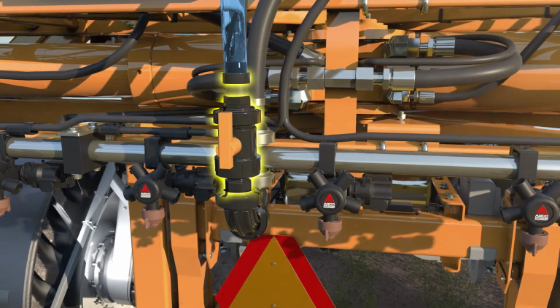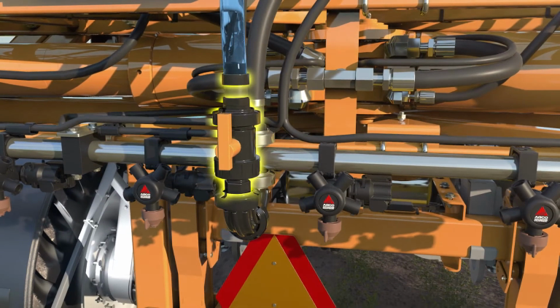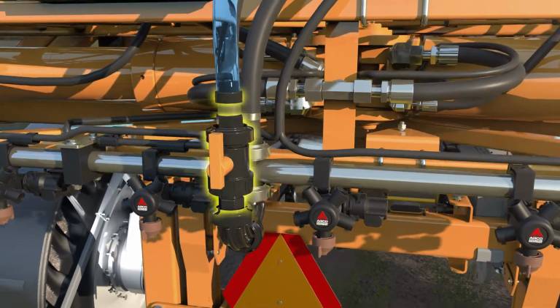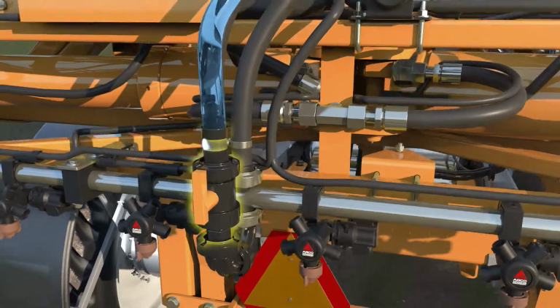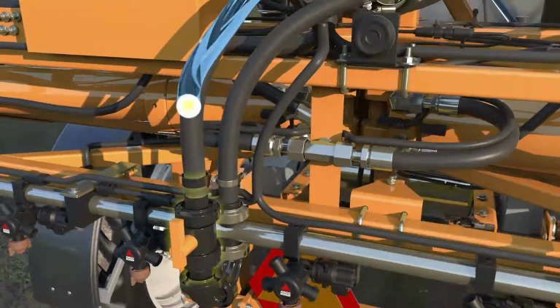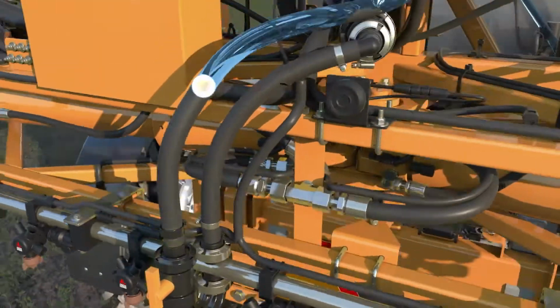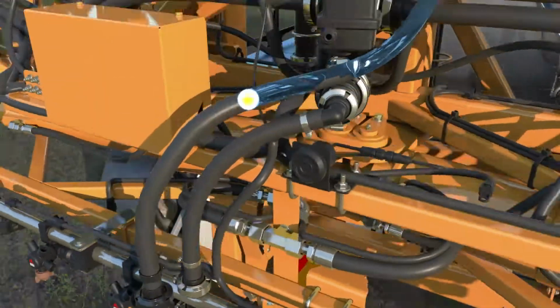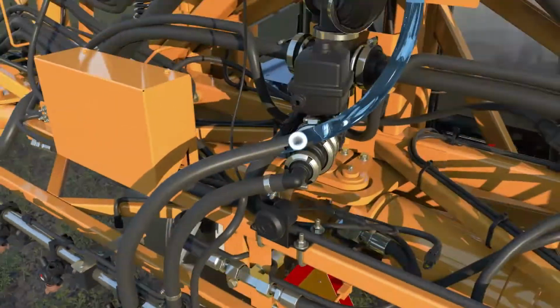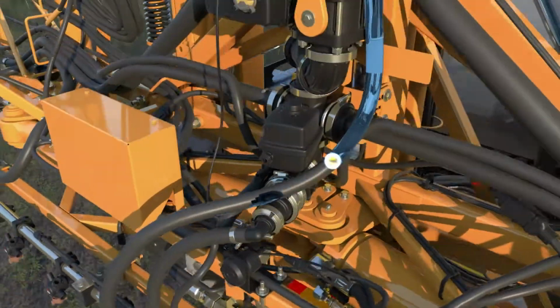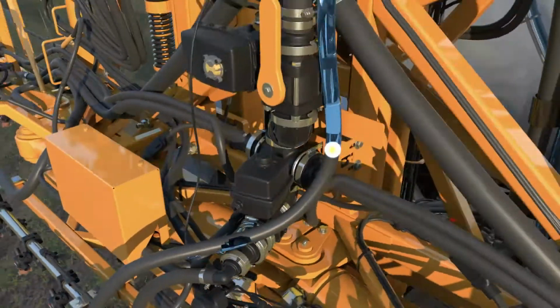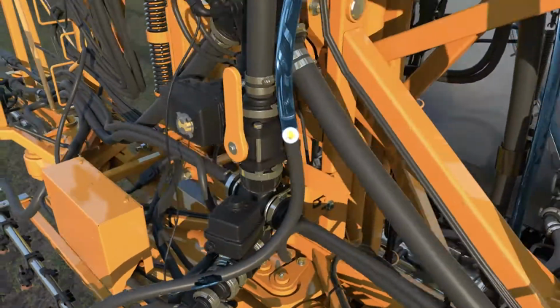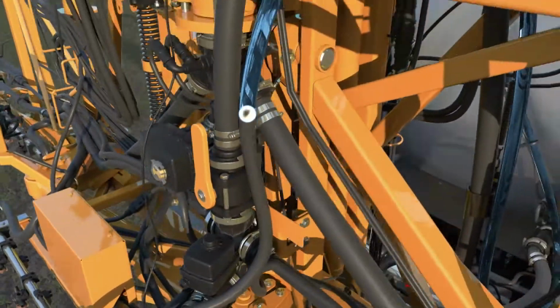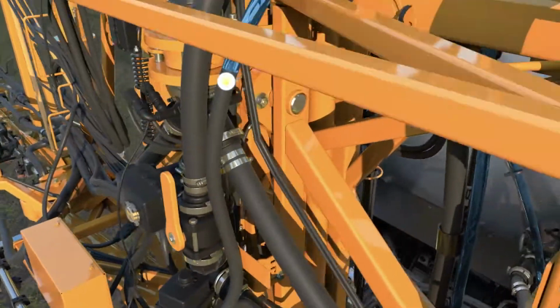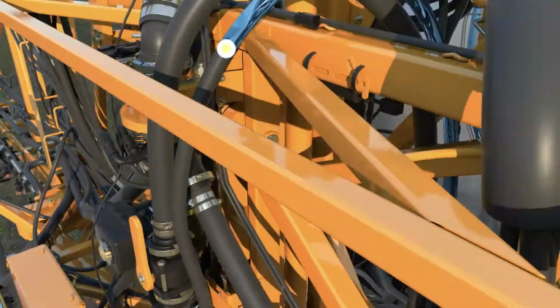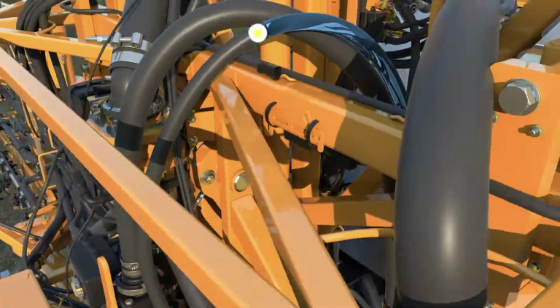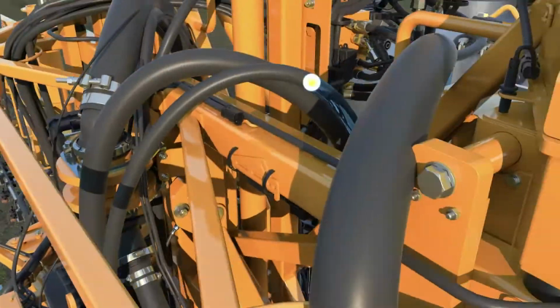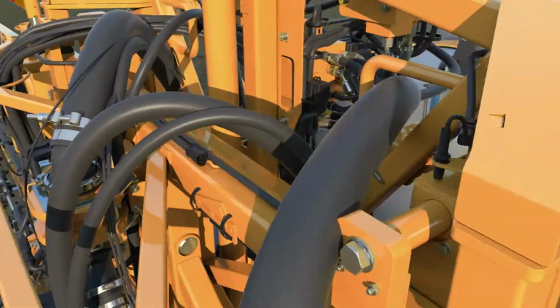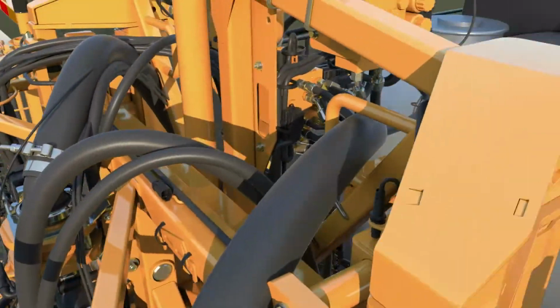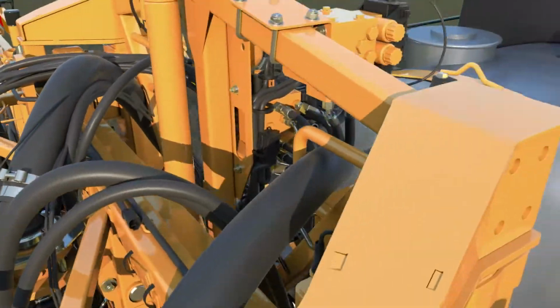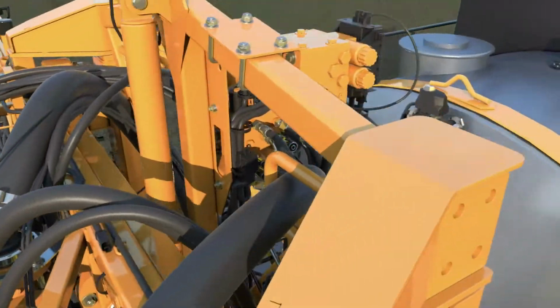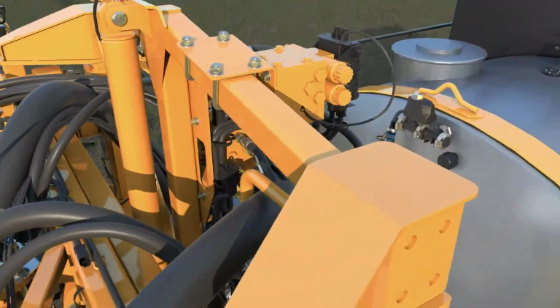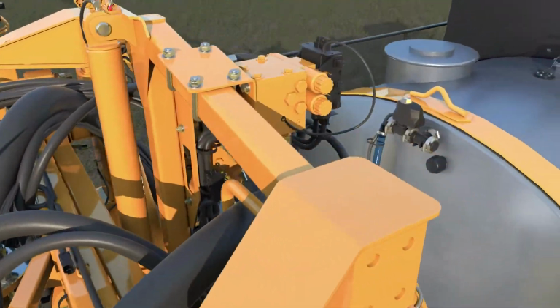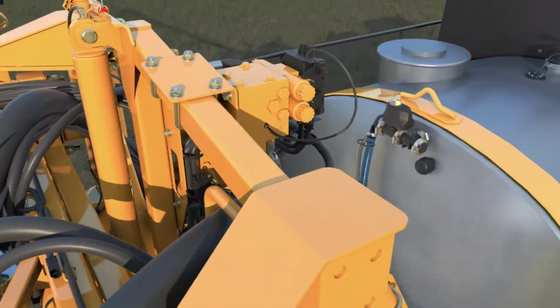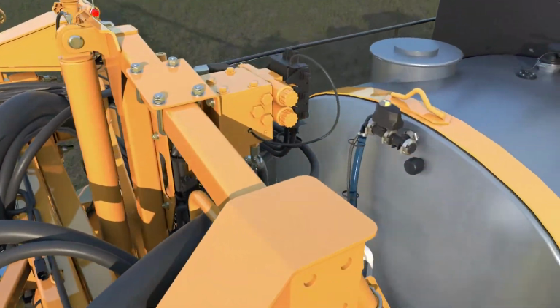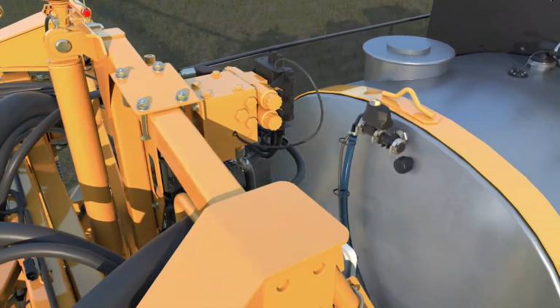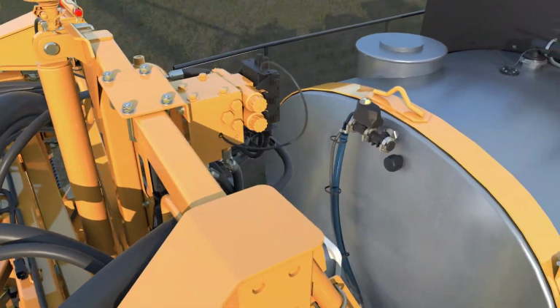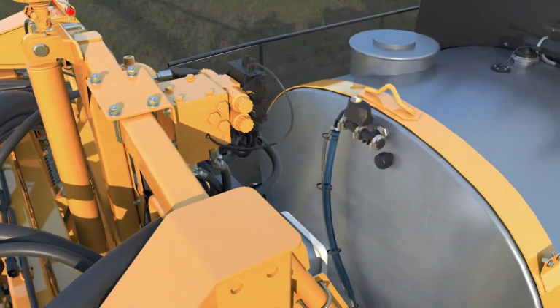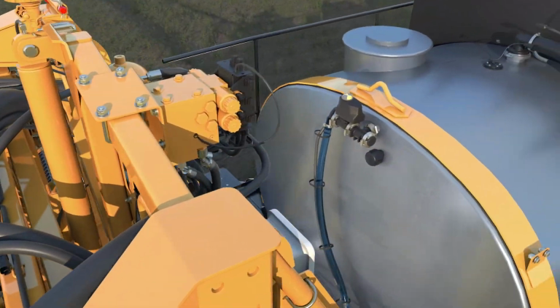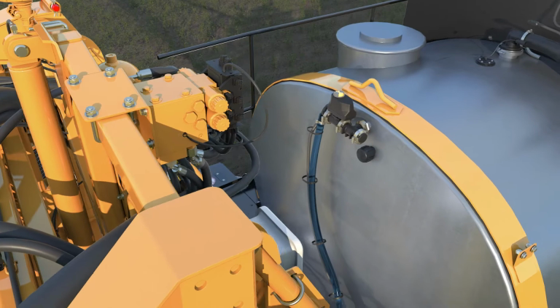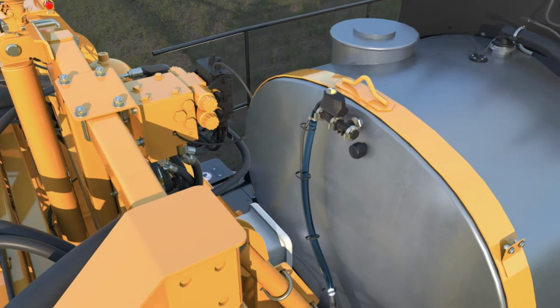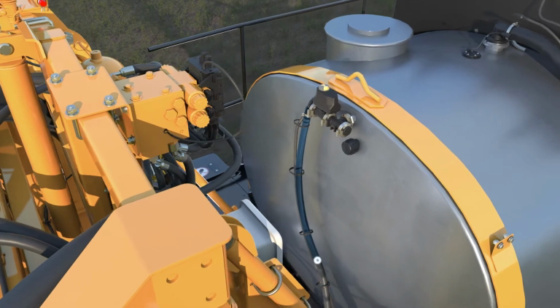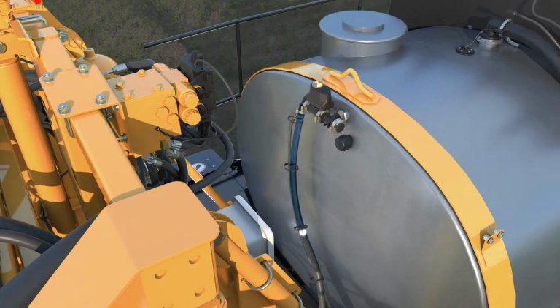Next, the product is pushed back over the boom tree to the top of the tank, where it's blown back into the tank.